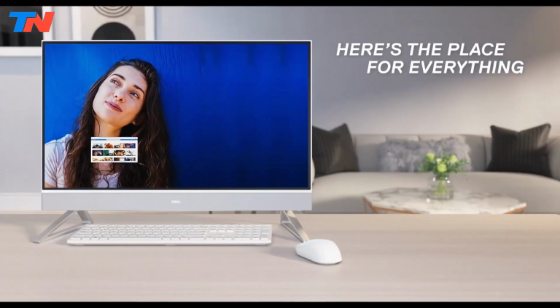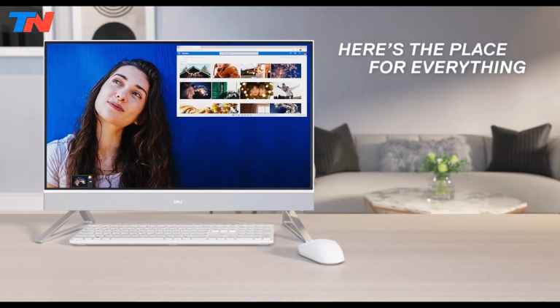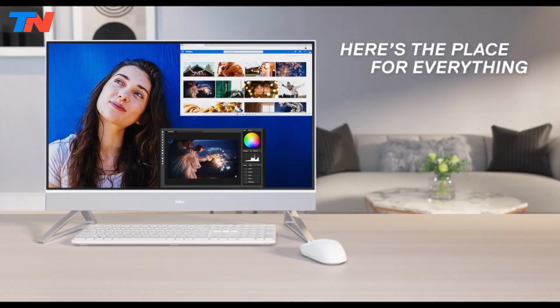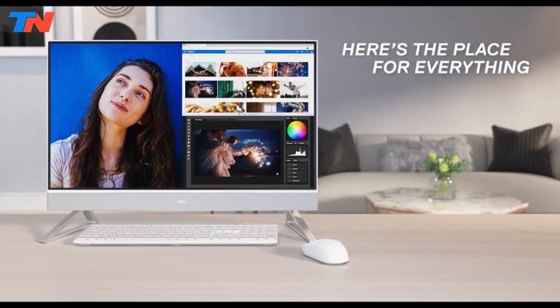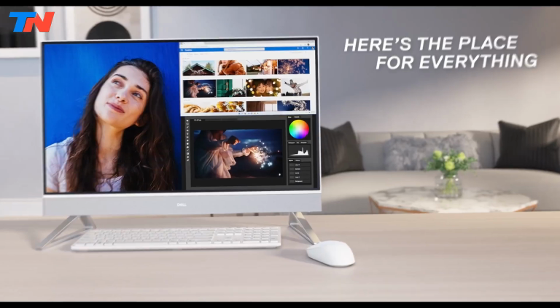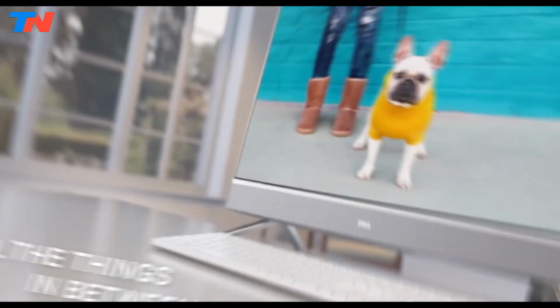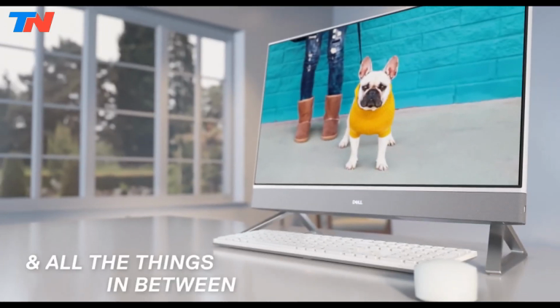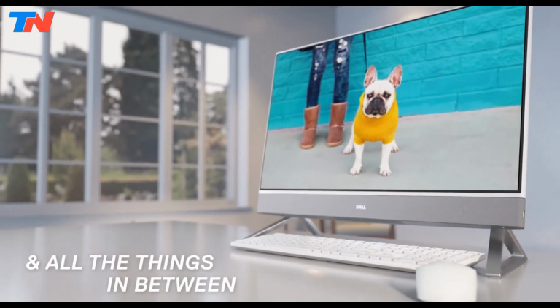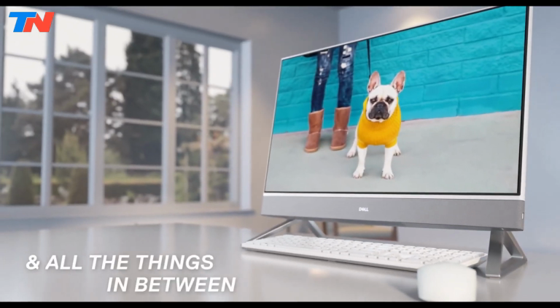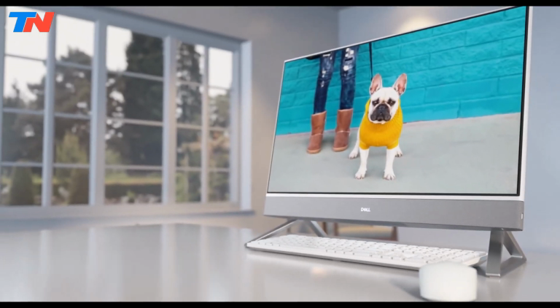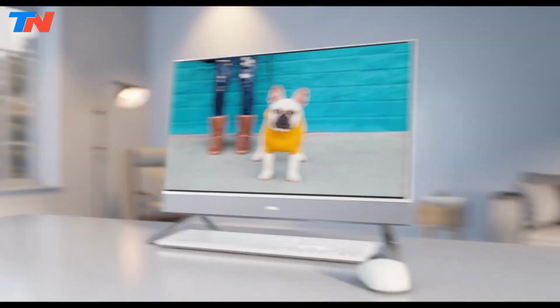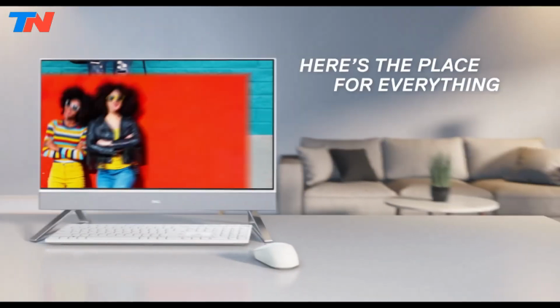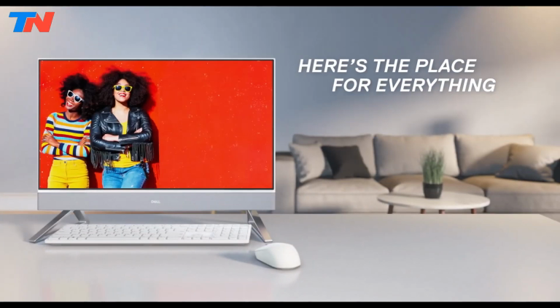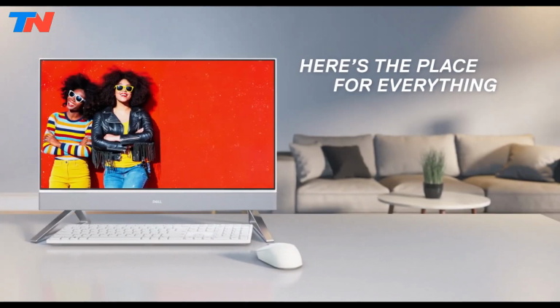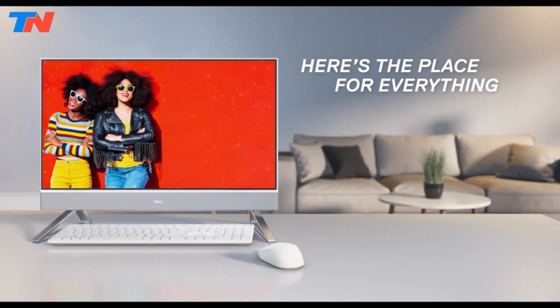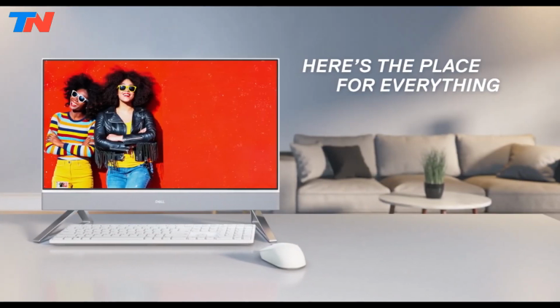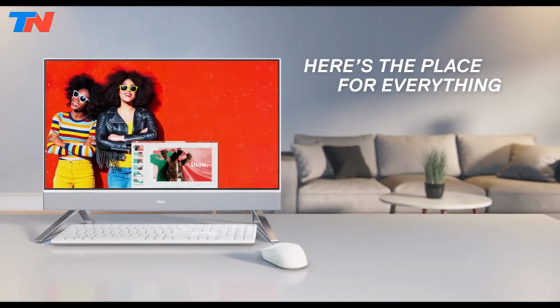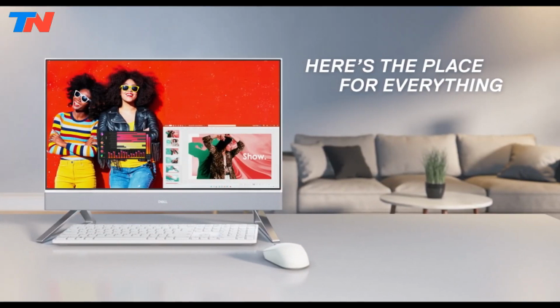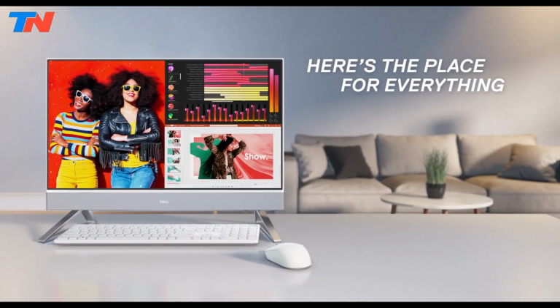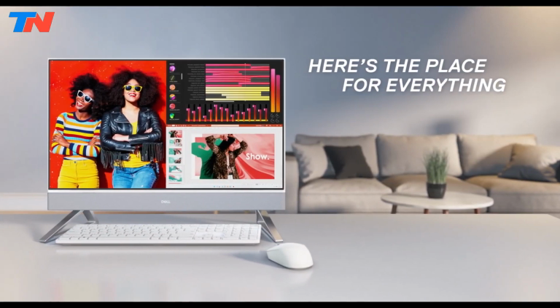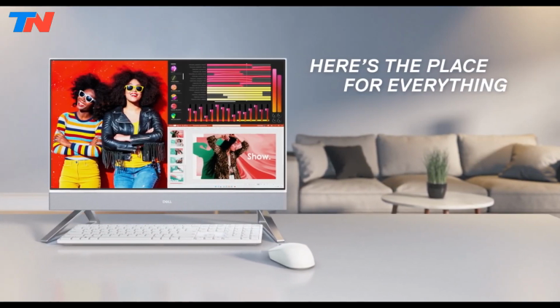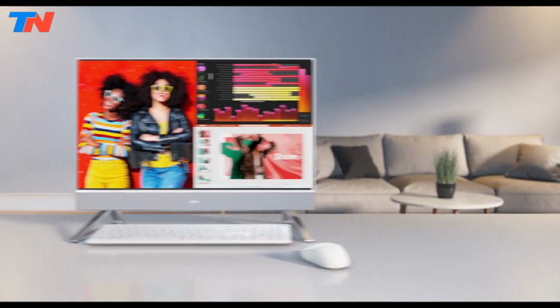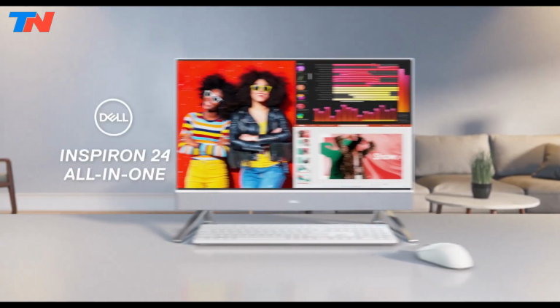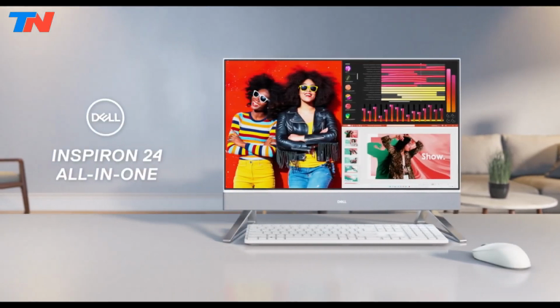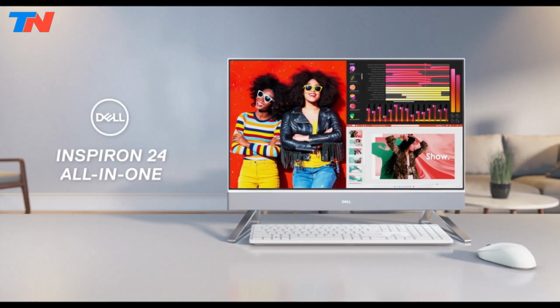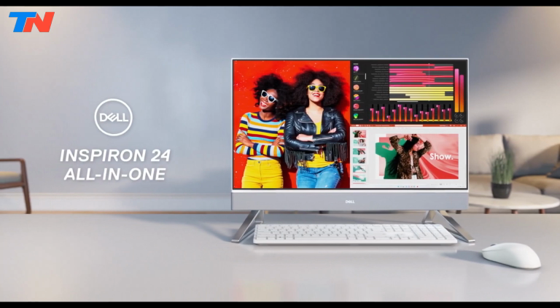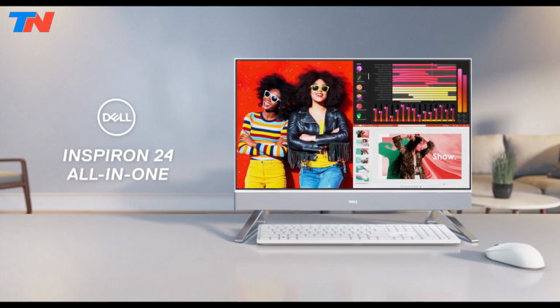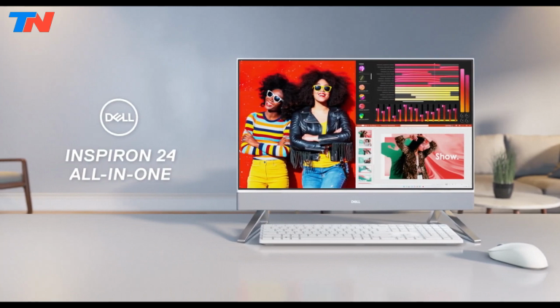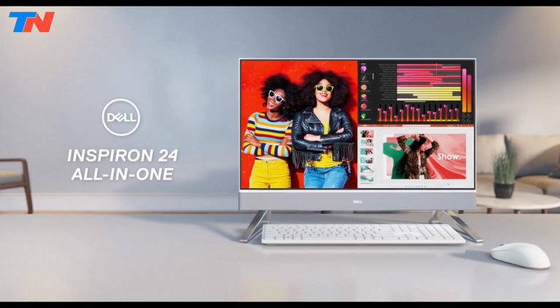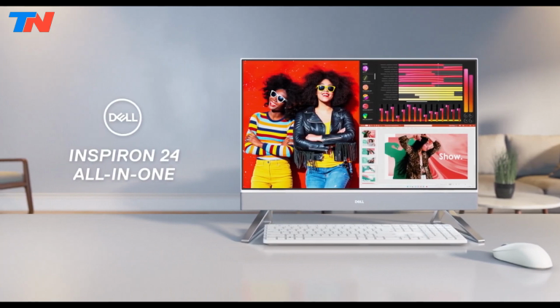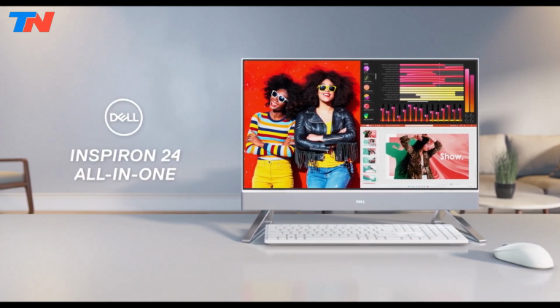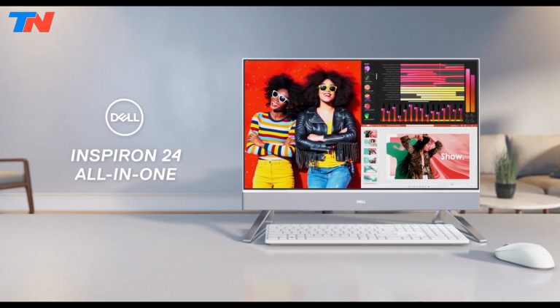Overall, this all-in-one desktop is a versatile and reliable choice for those seeking both performance and aesthetic appeal in one package.